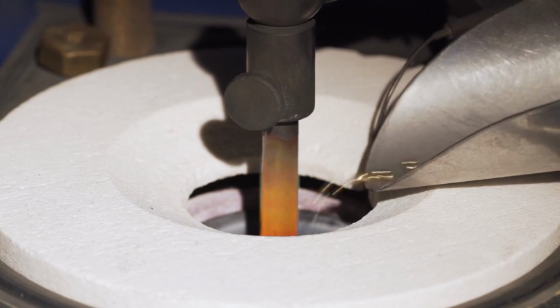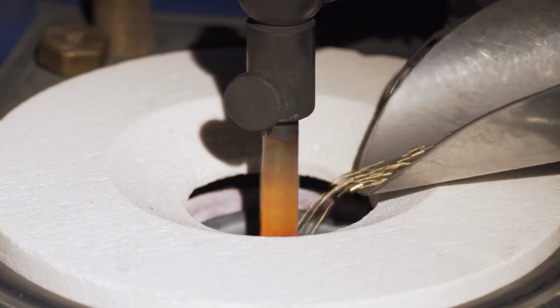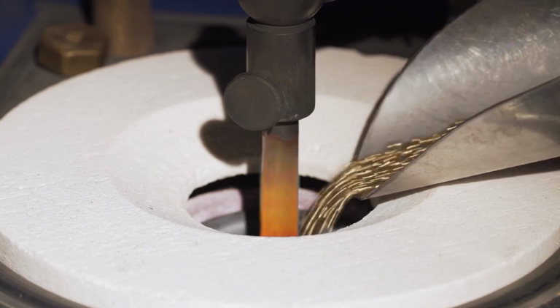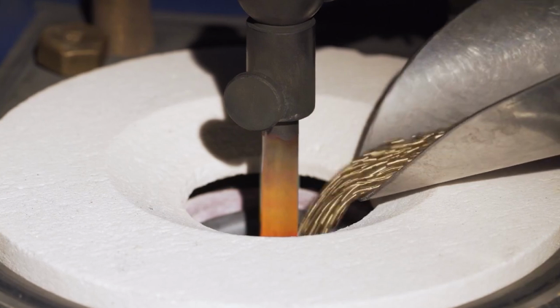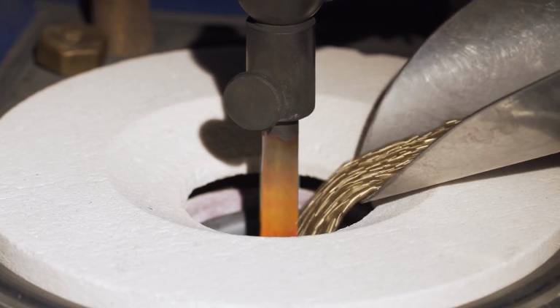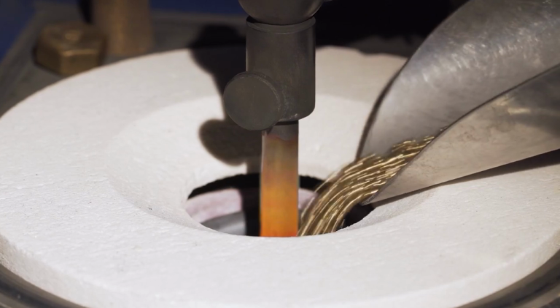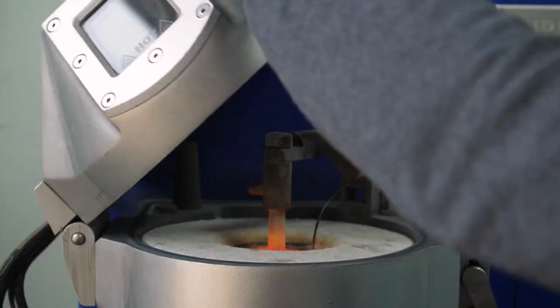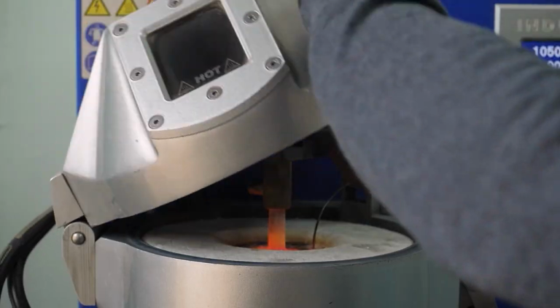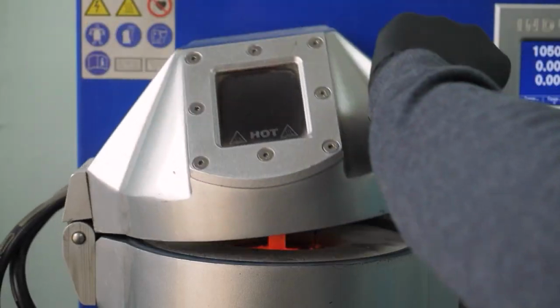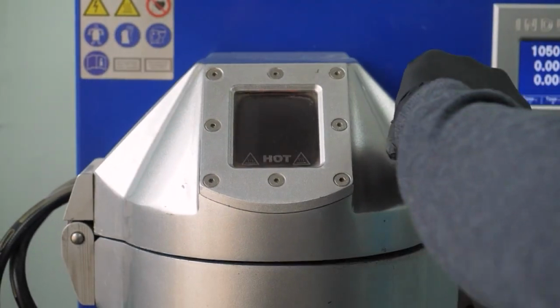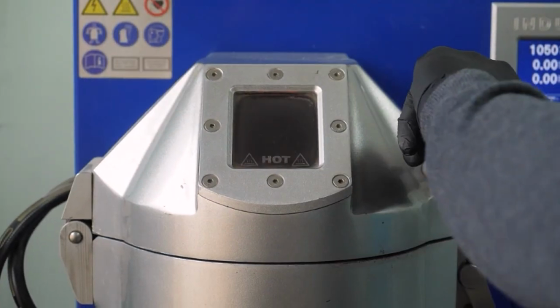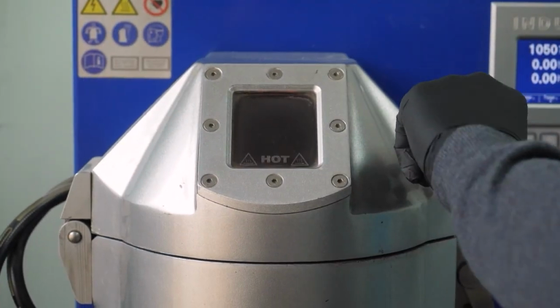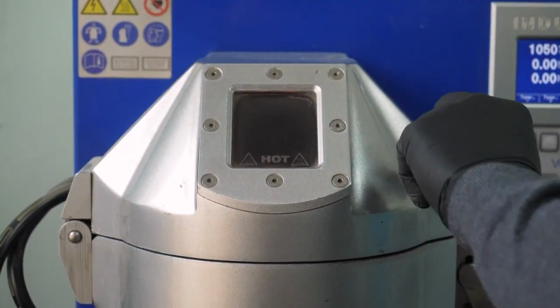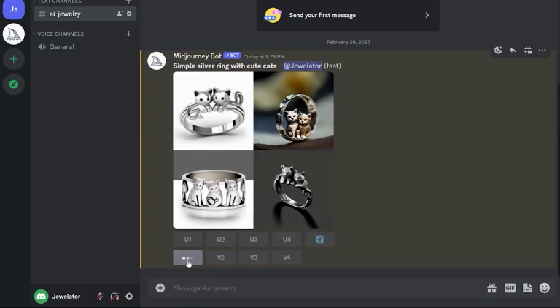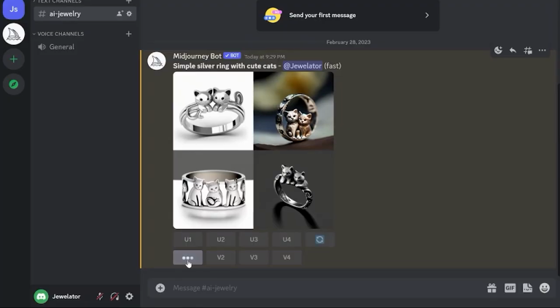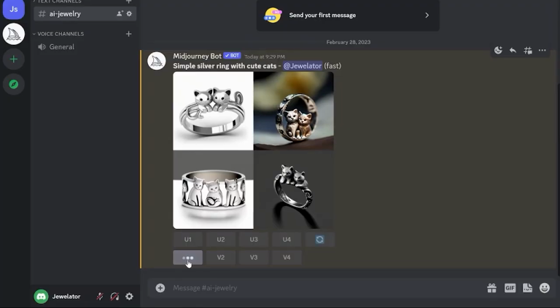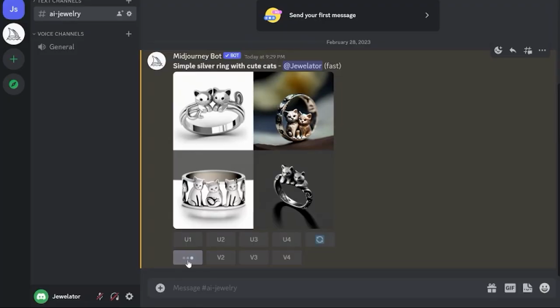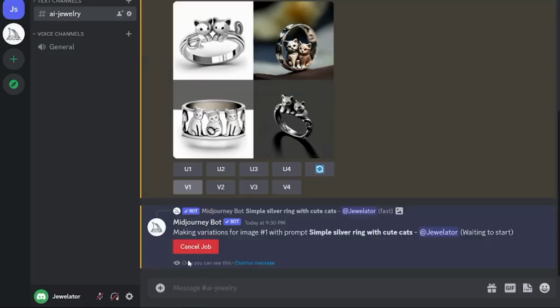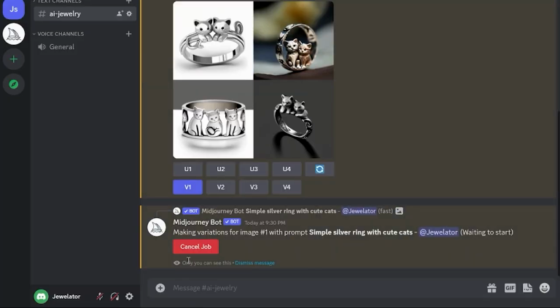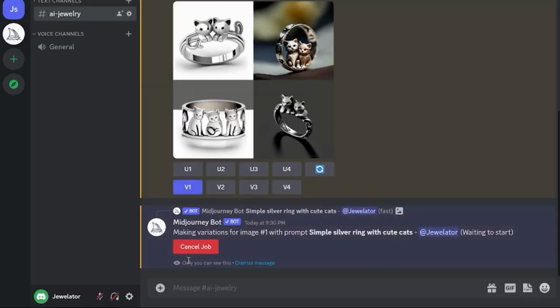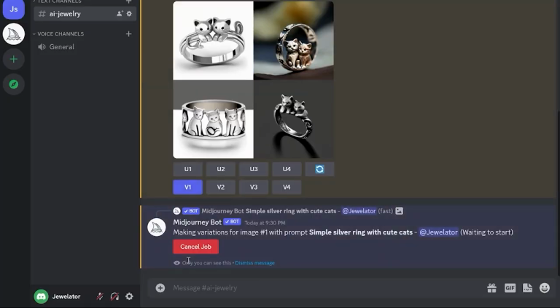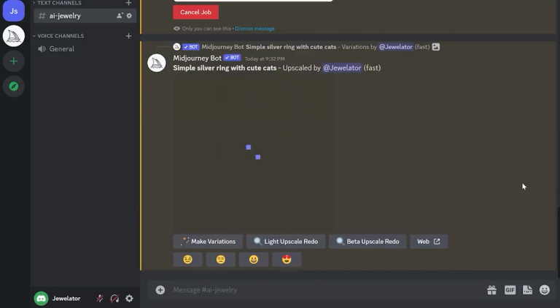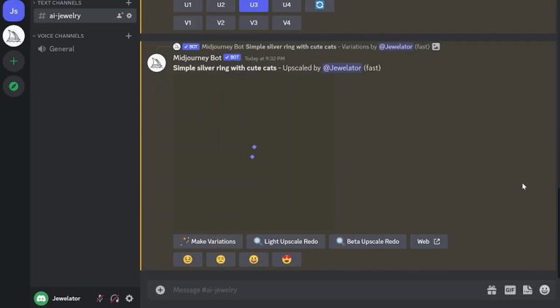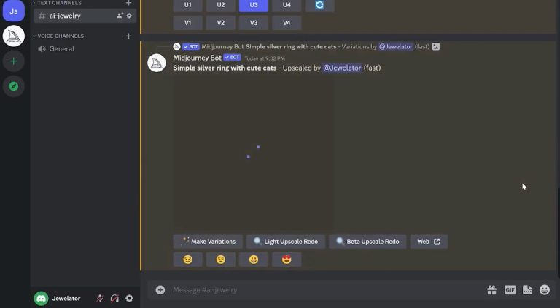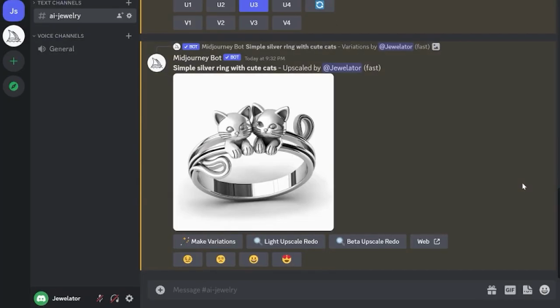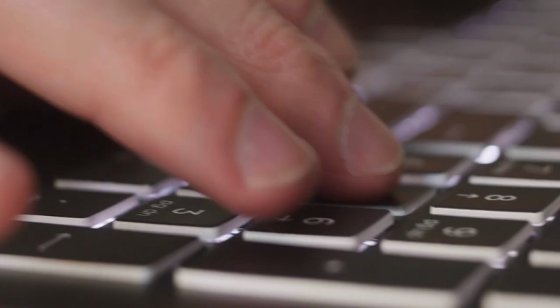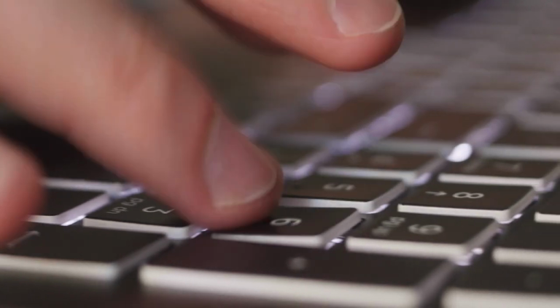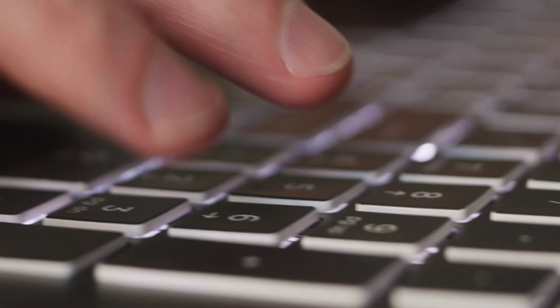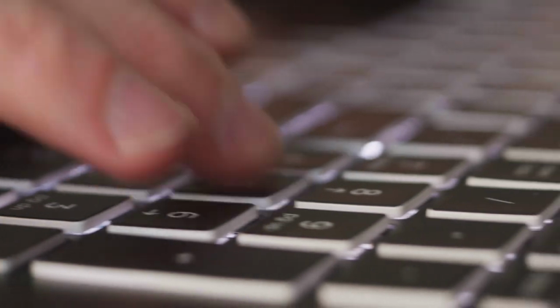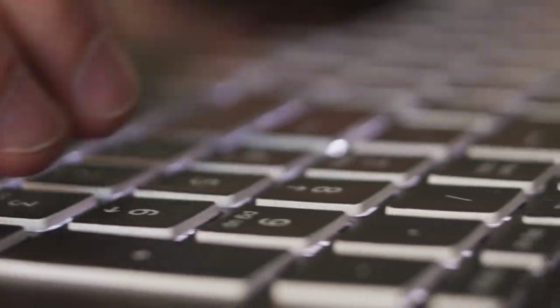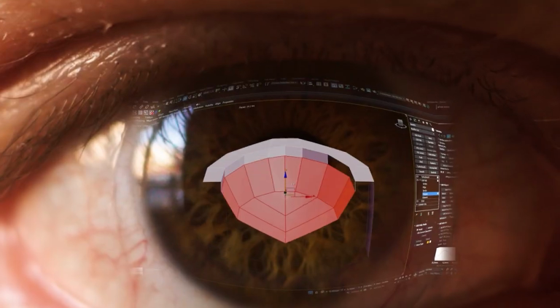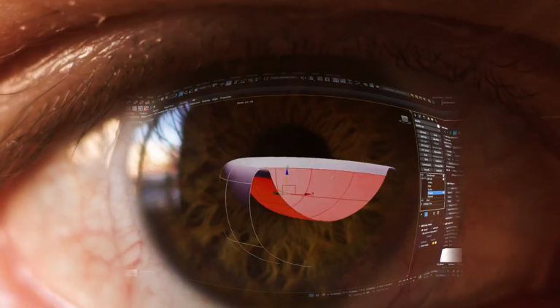Can artificial intelligence replace a jewelry designer? To find out, watch the video until the end.